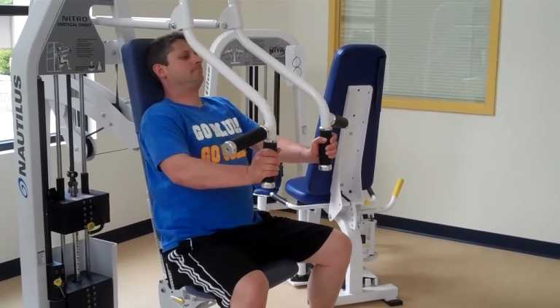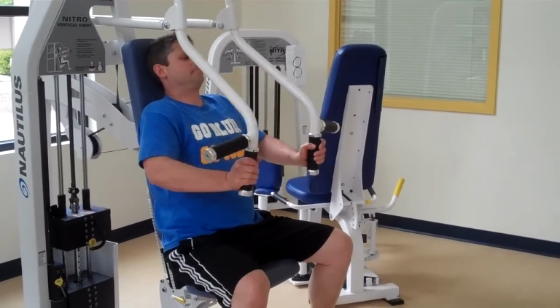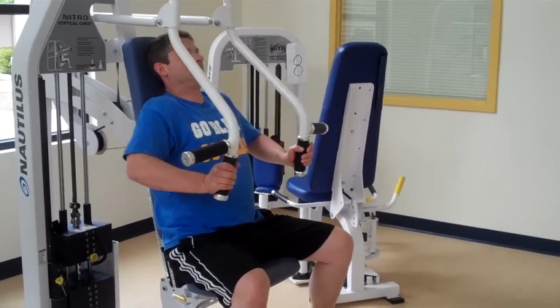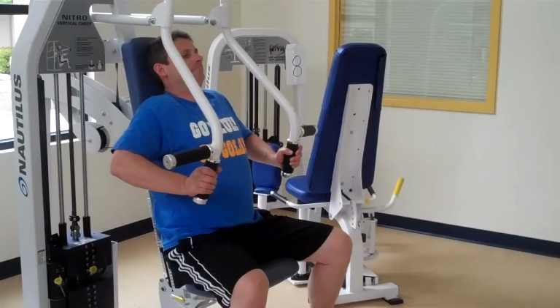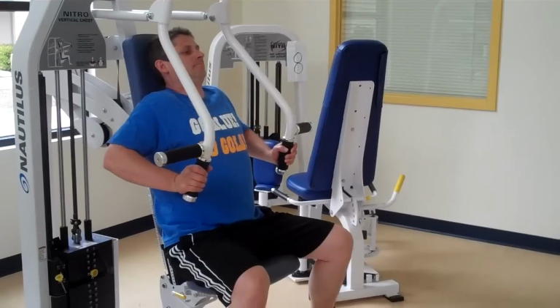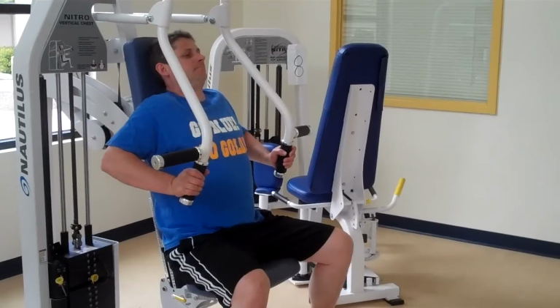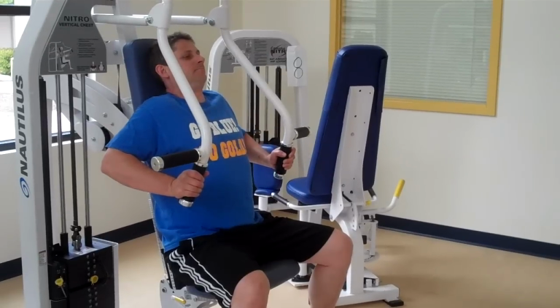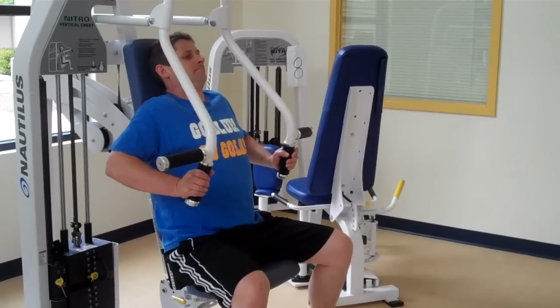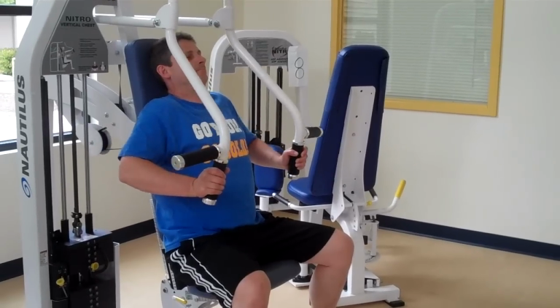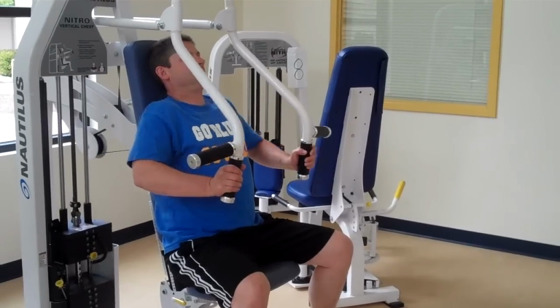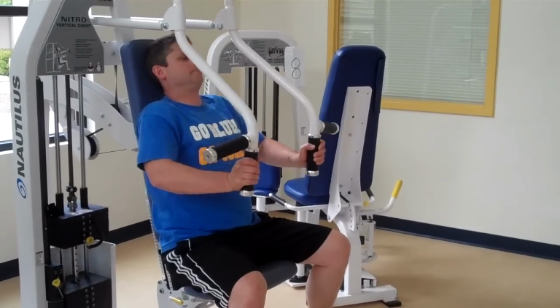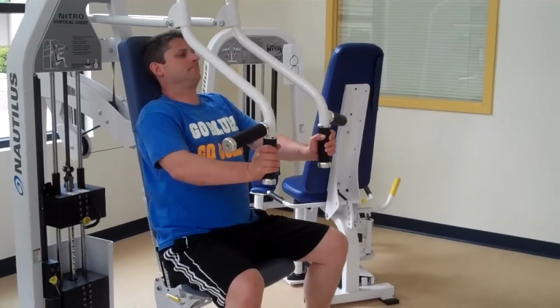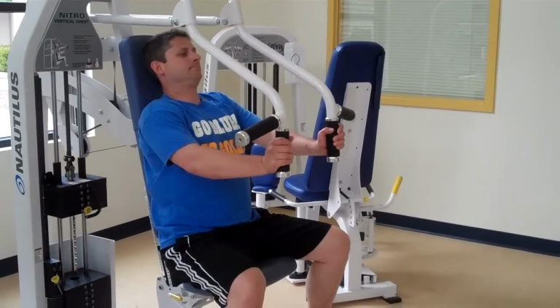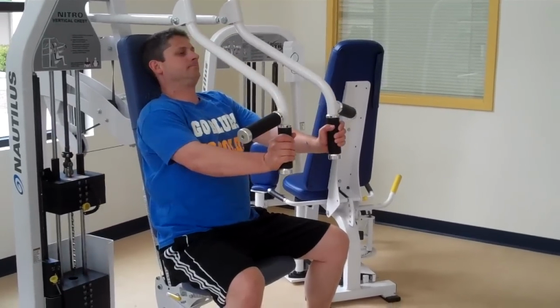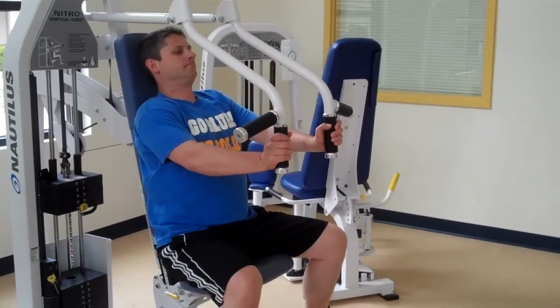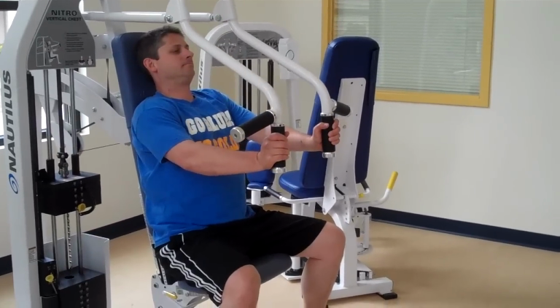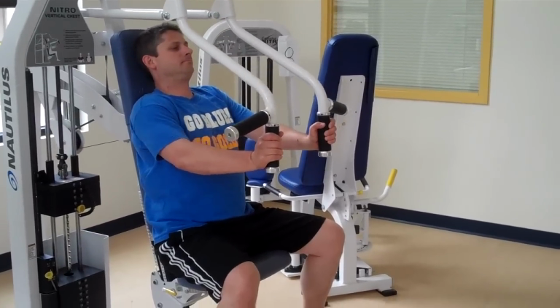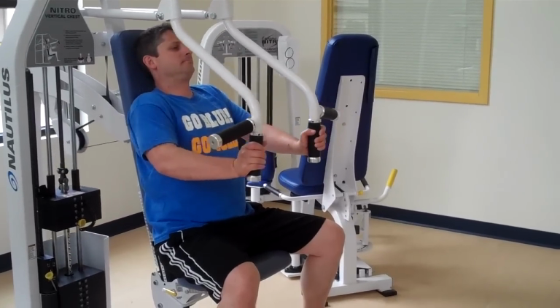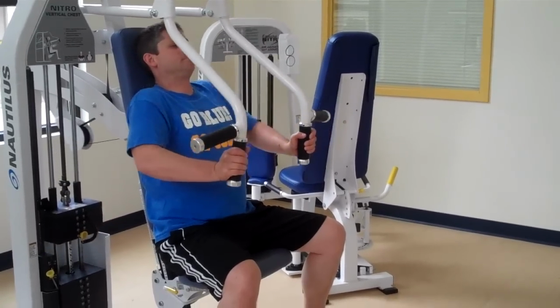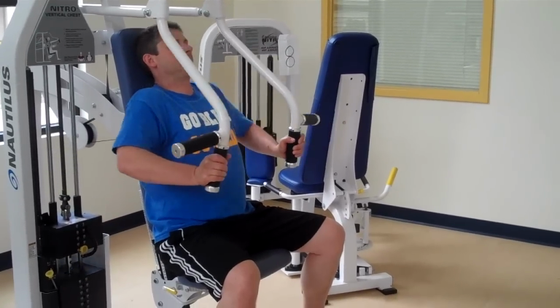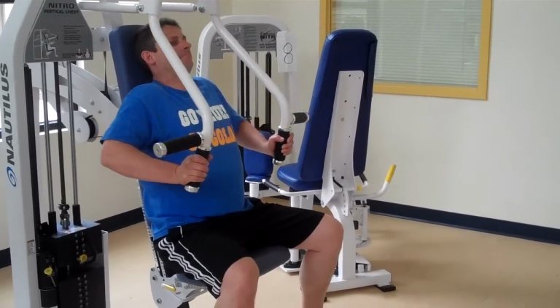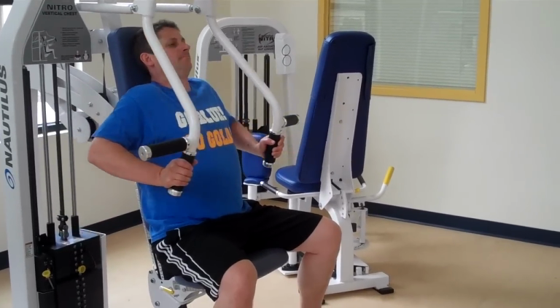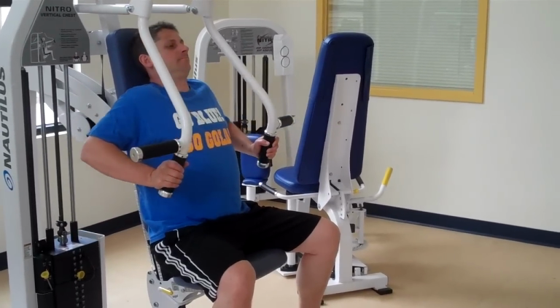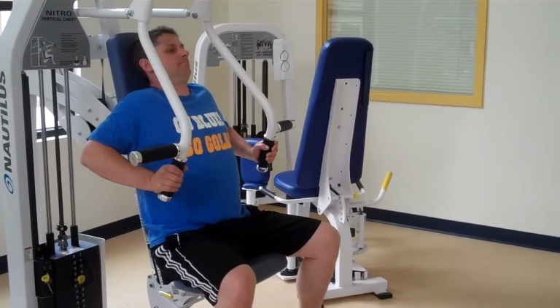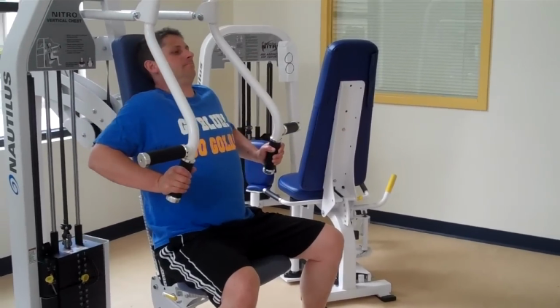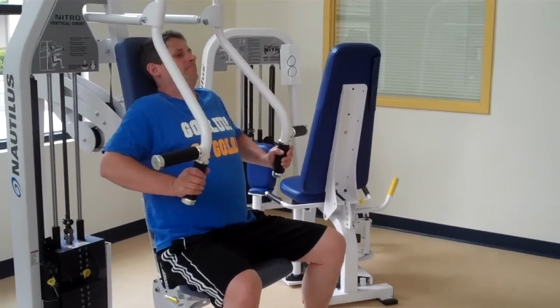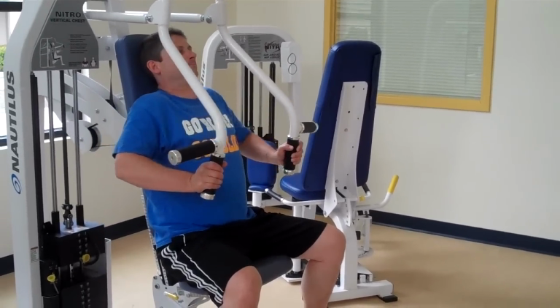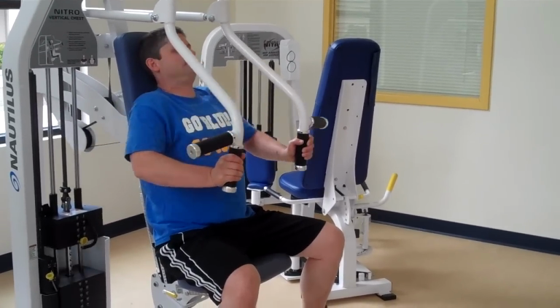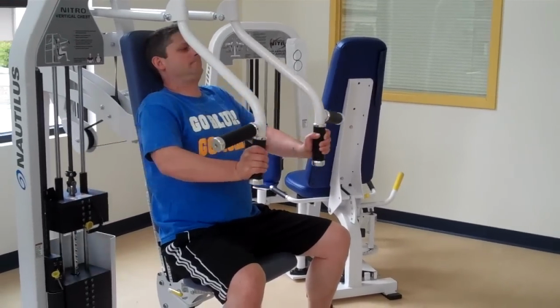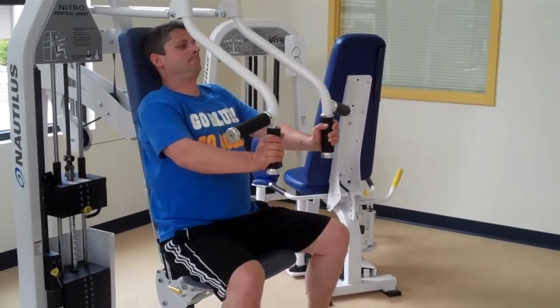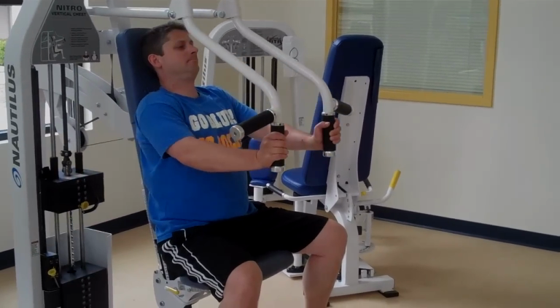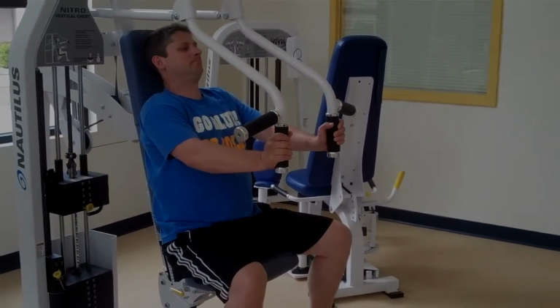He's nice and relaxed, pressing out, extending his arms but not locking out the elbows.